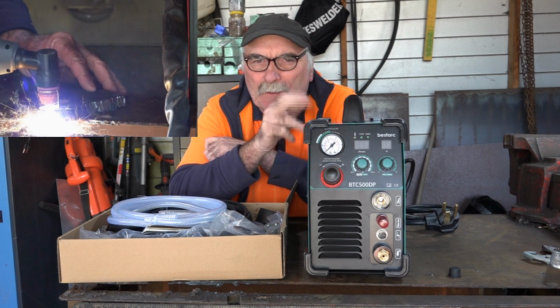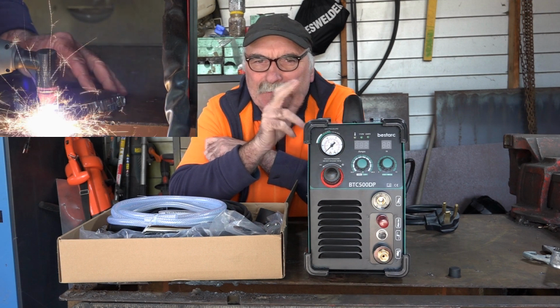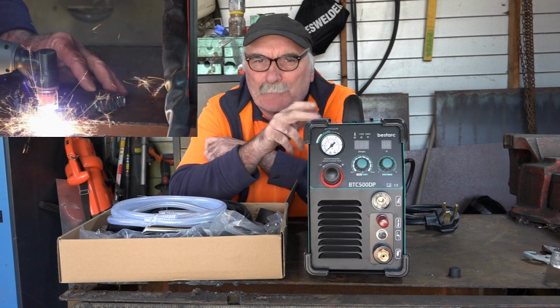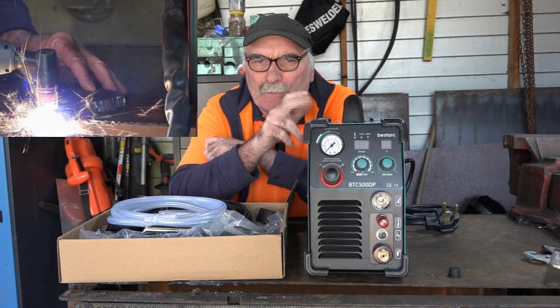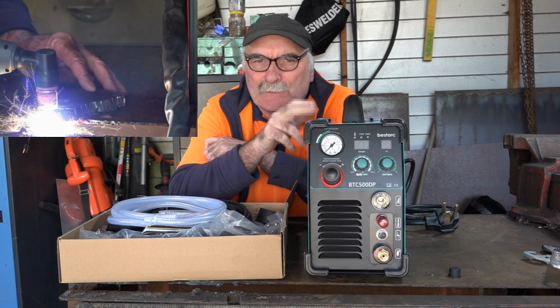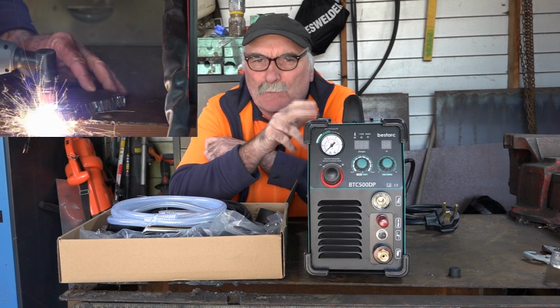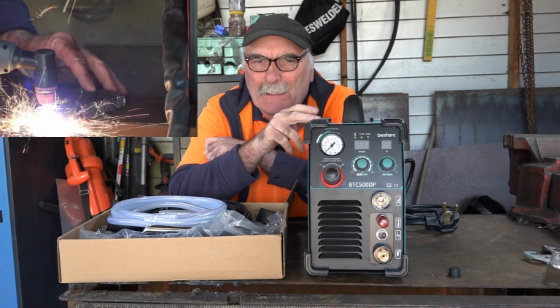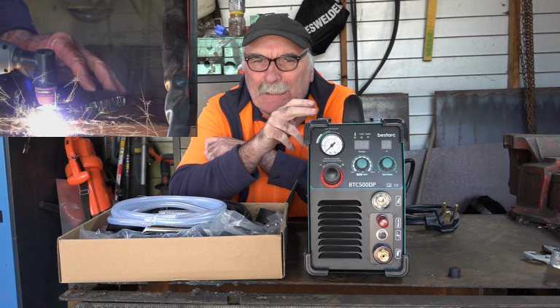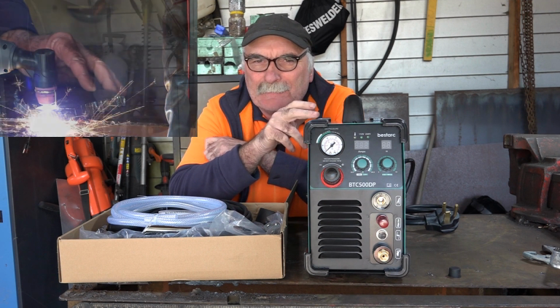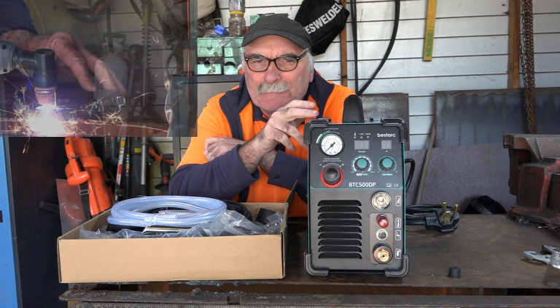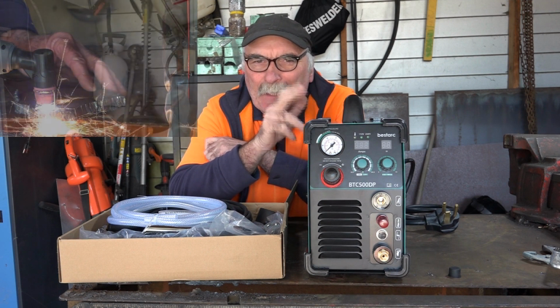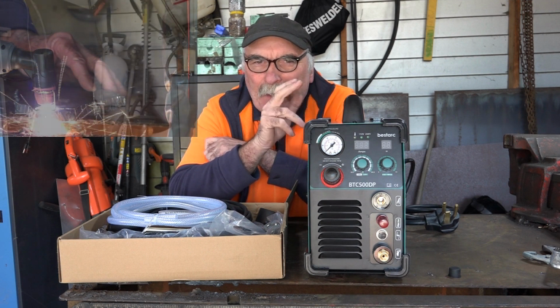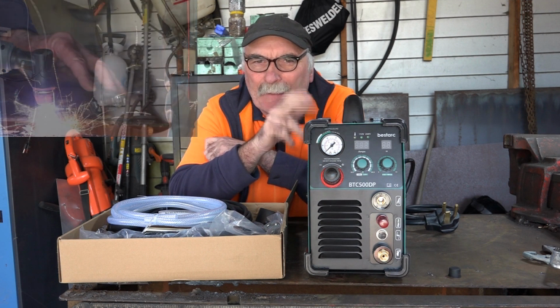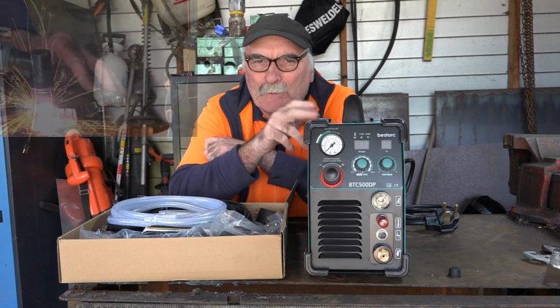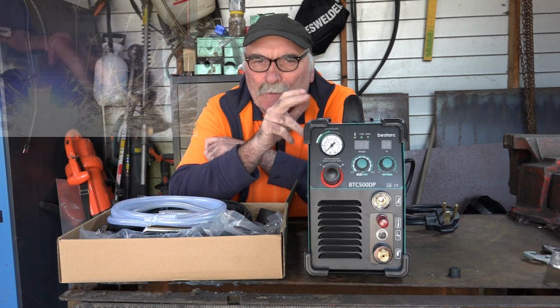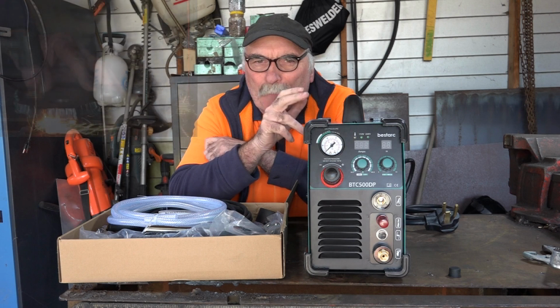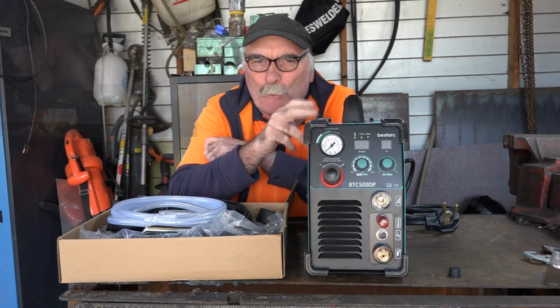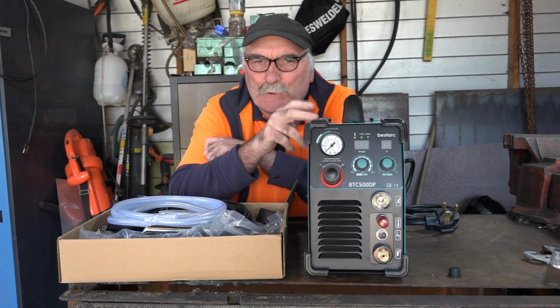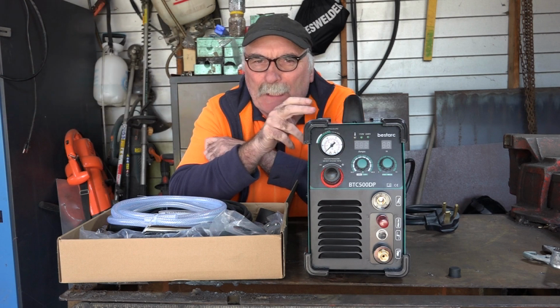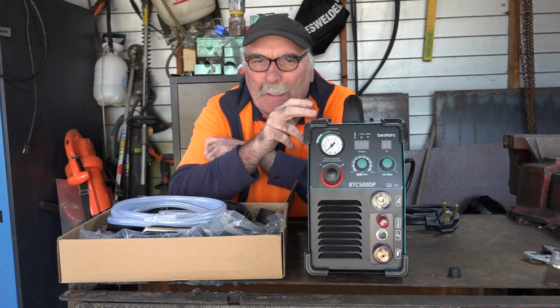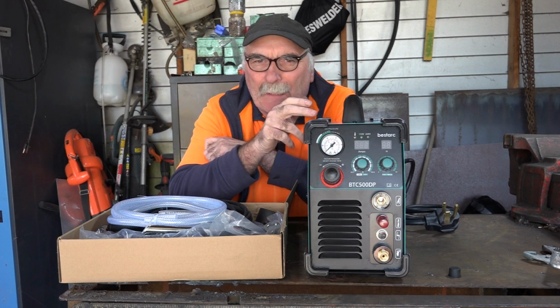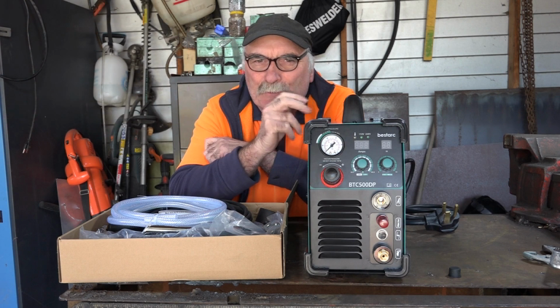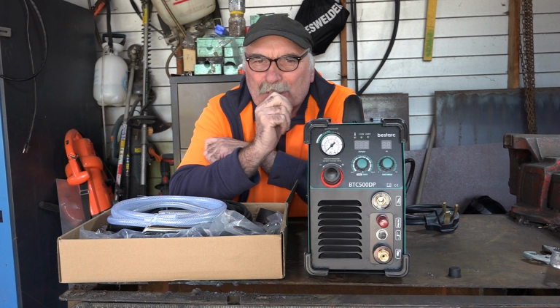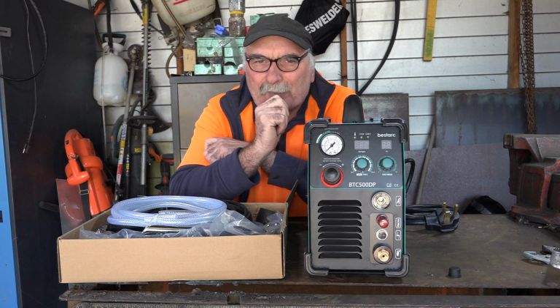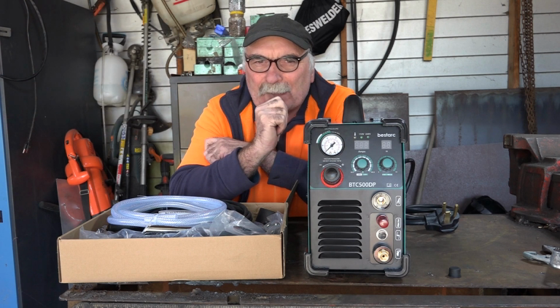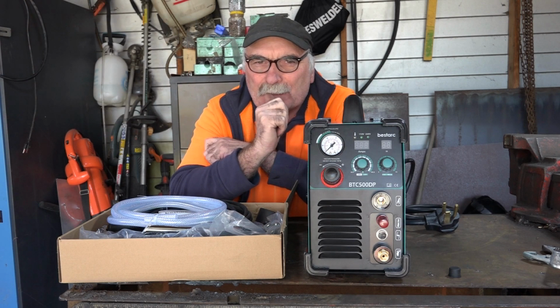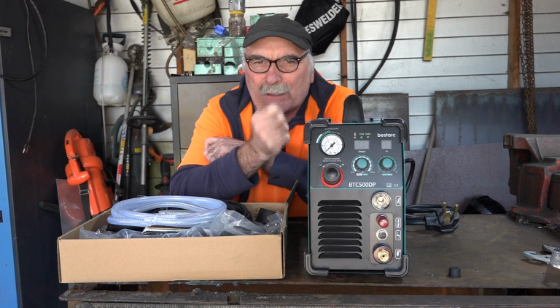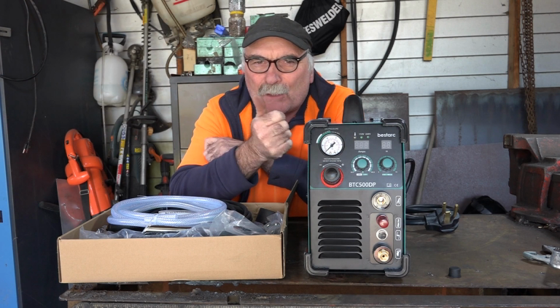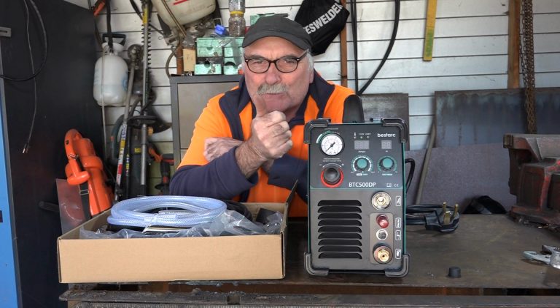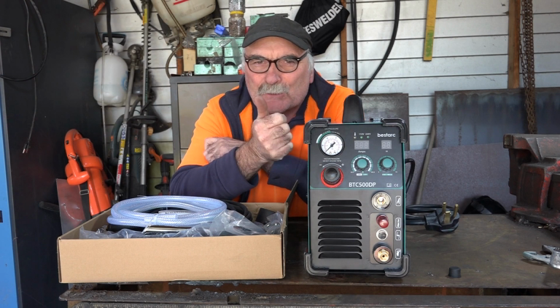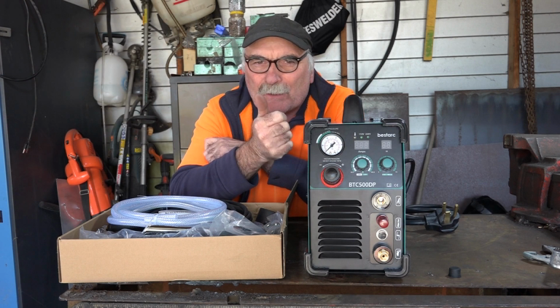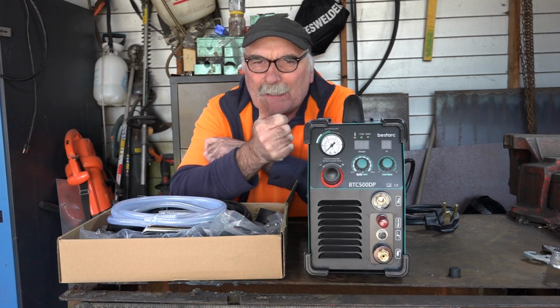We'll assemble this little bugger, and then we'll do our first cut, and we'll see if it actually goes or not, eh?